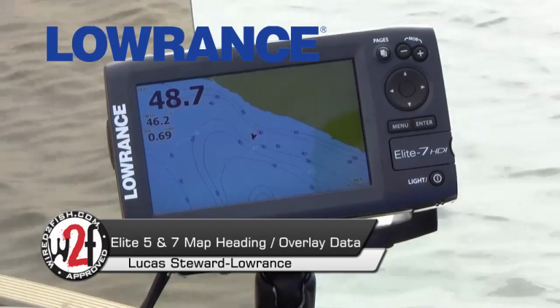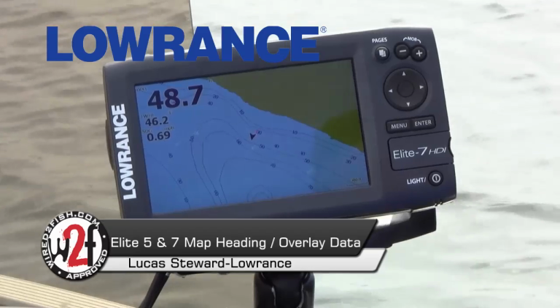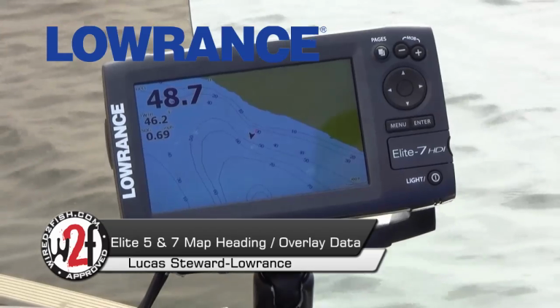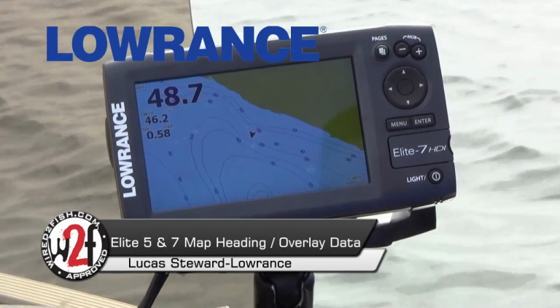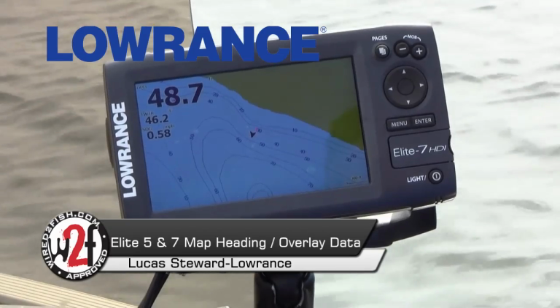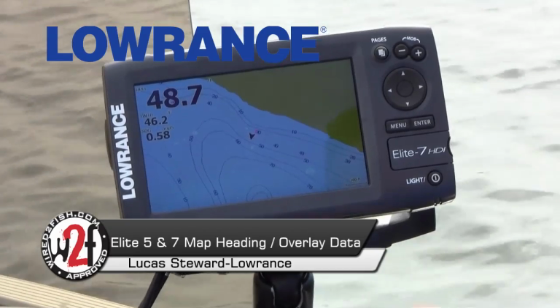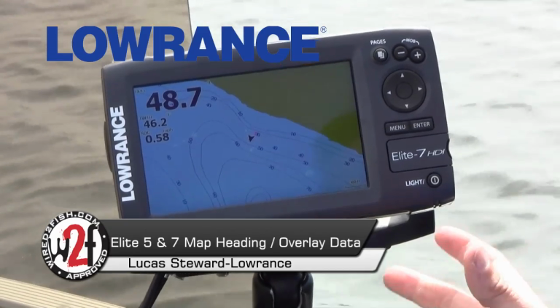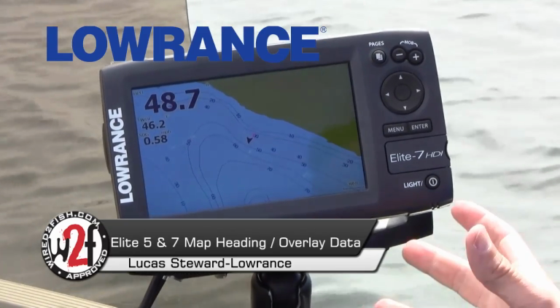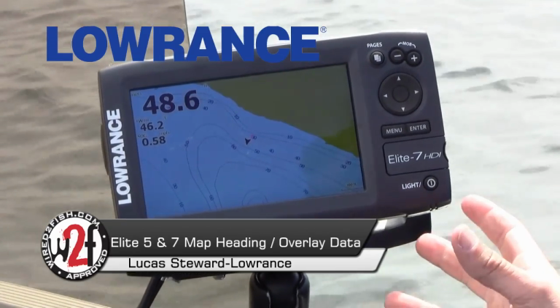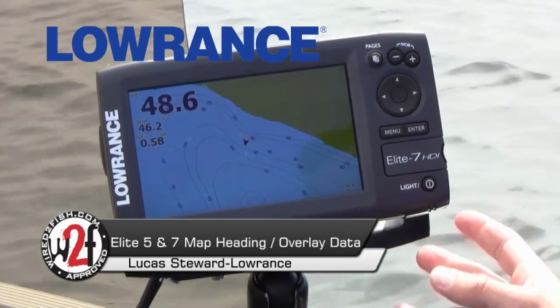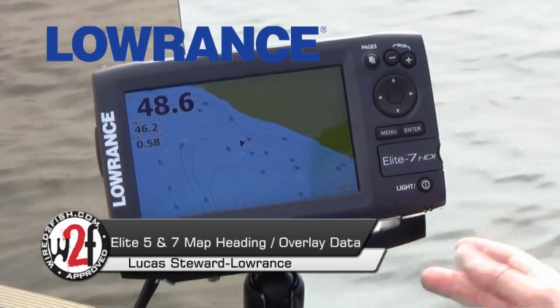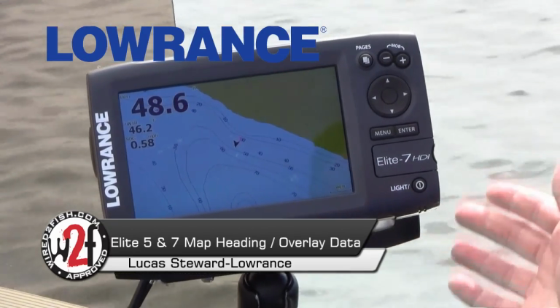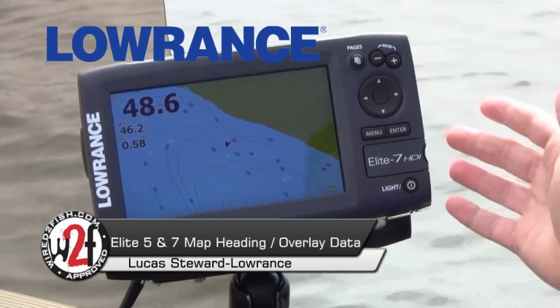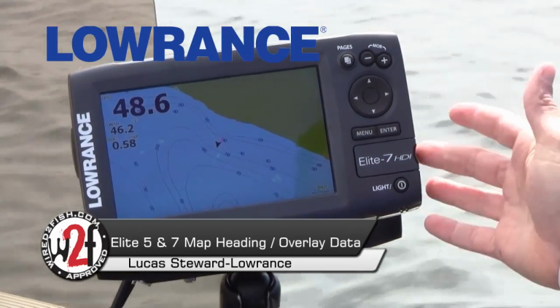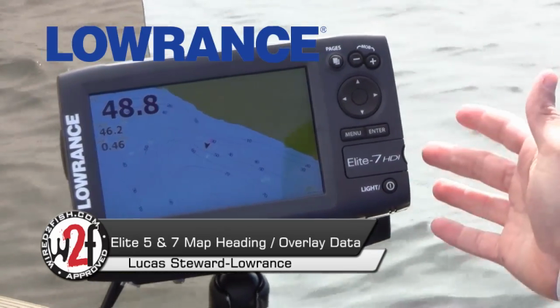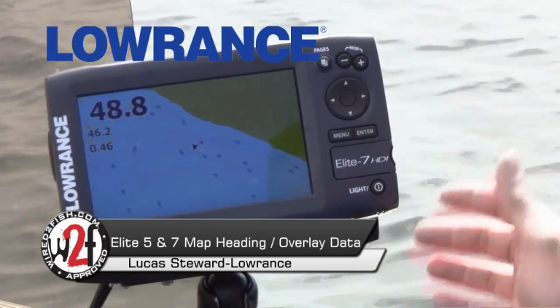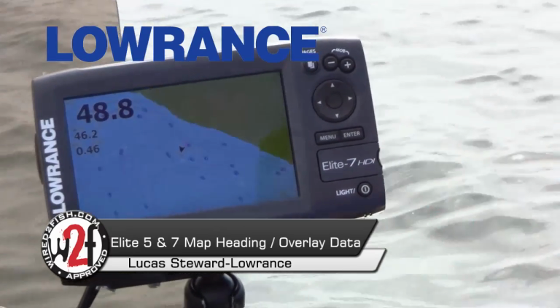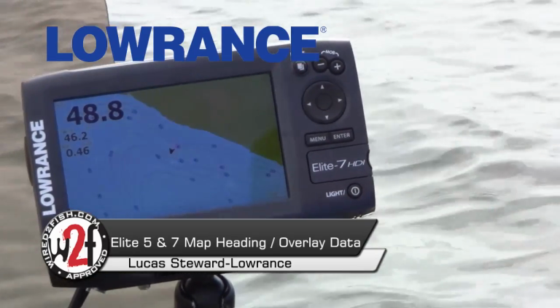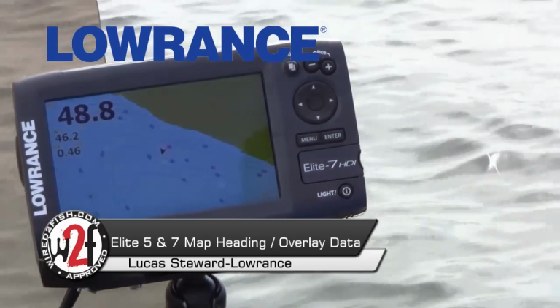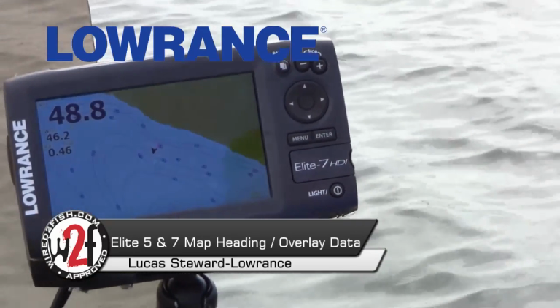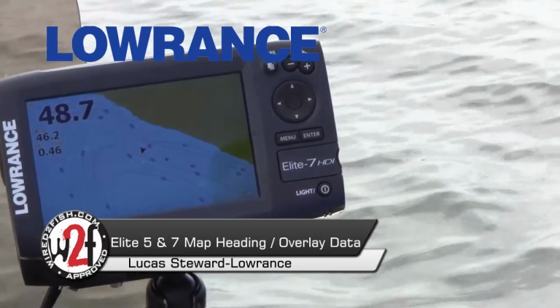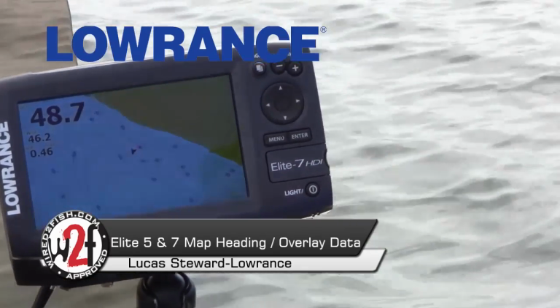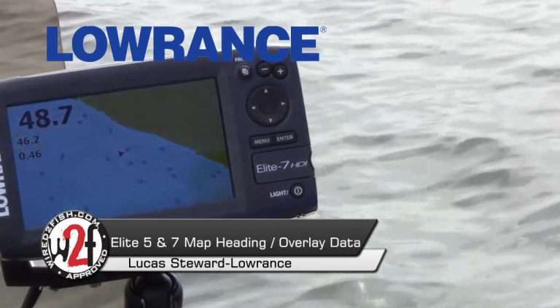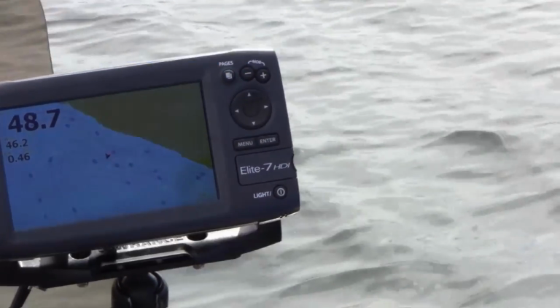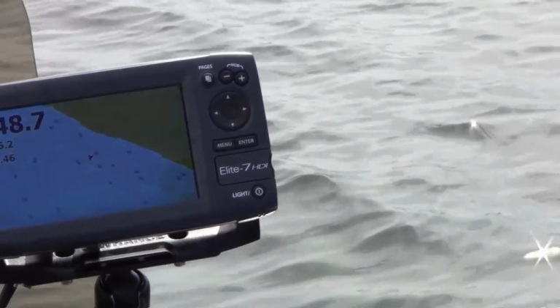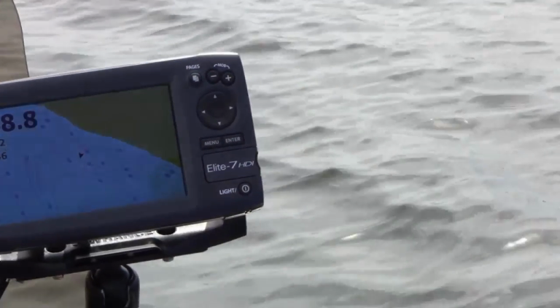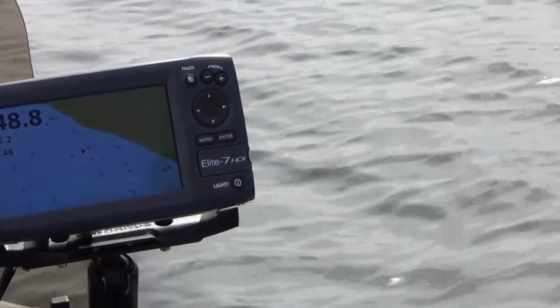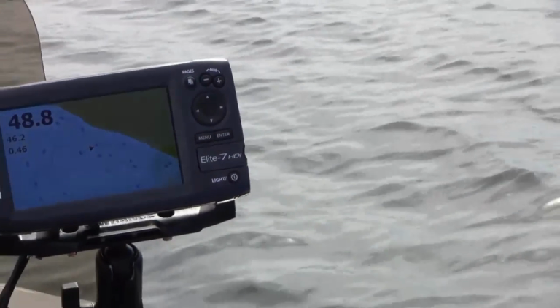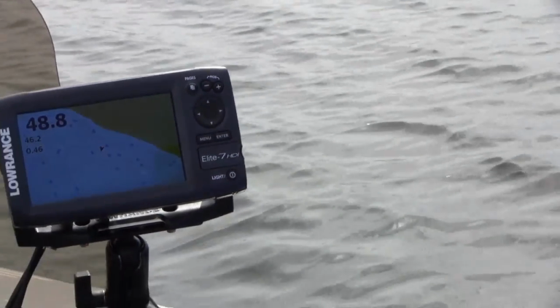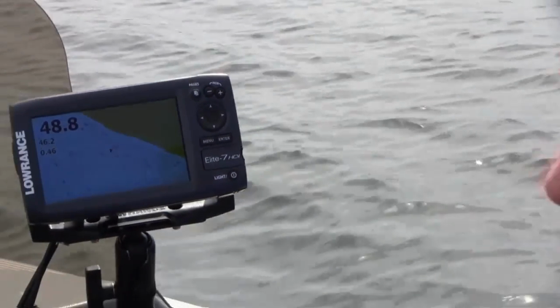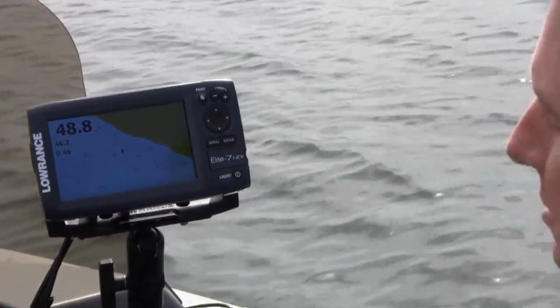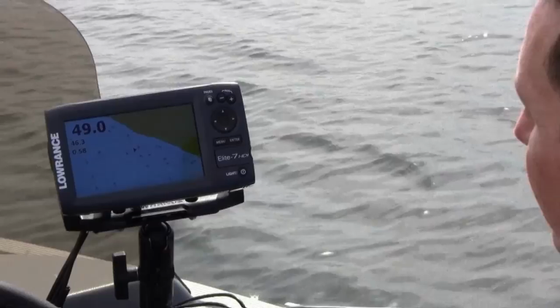We're looking at our map screen here on the Elite 7 HDI, and it's also the same as the Elite 5 HDI.